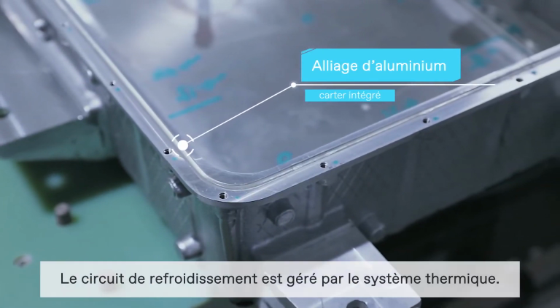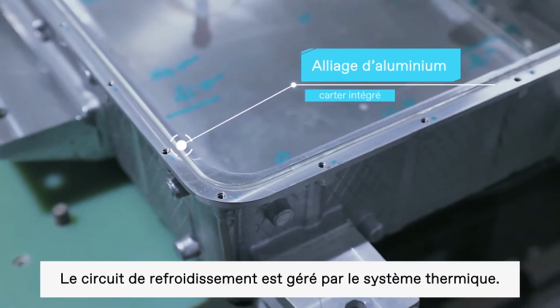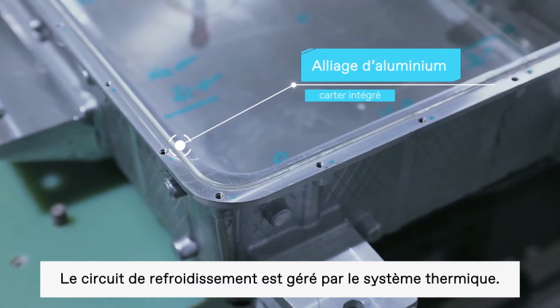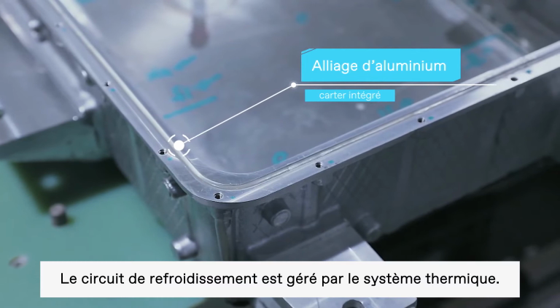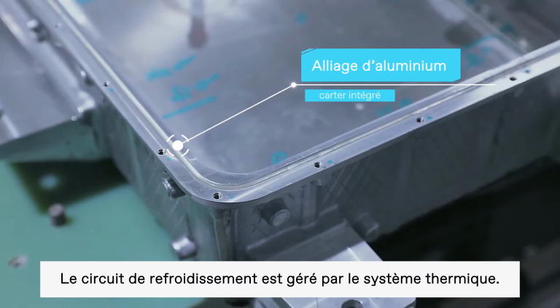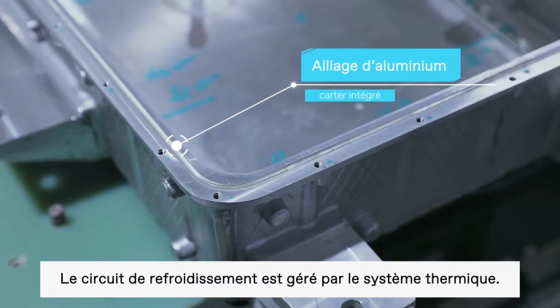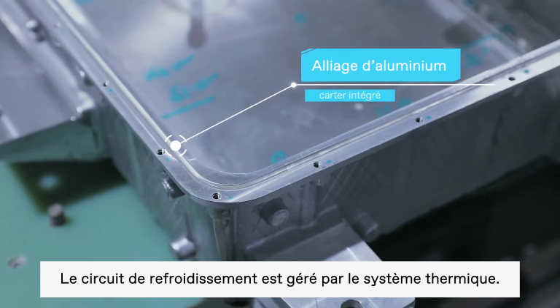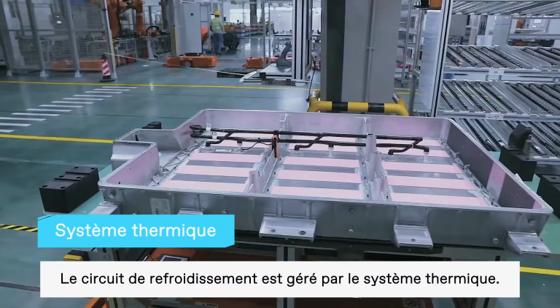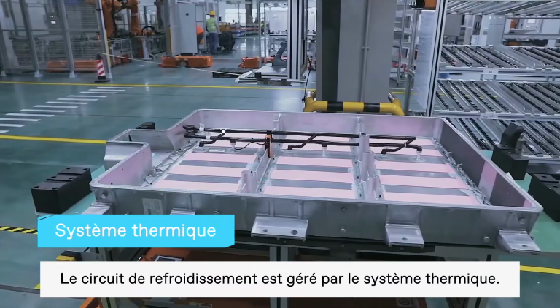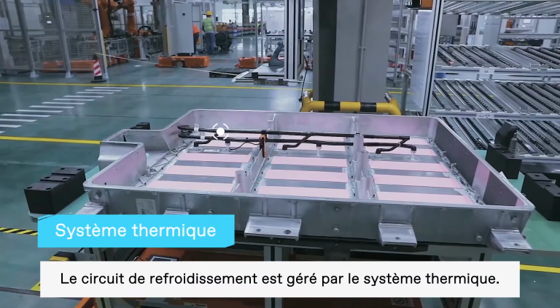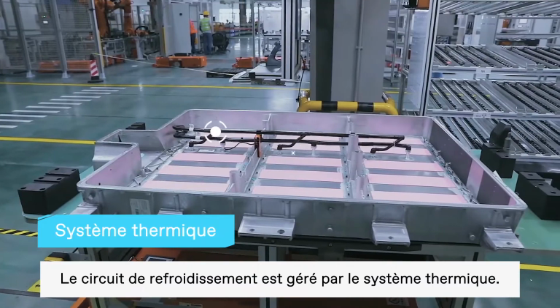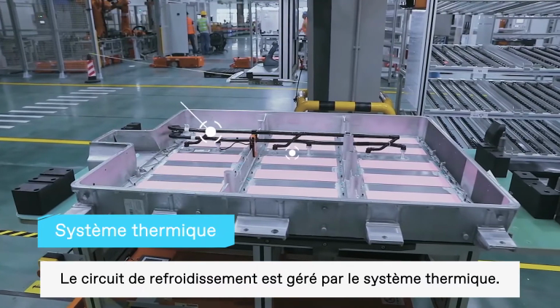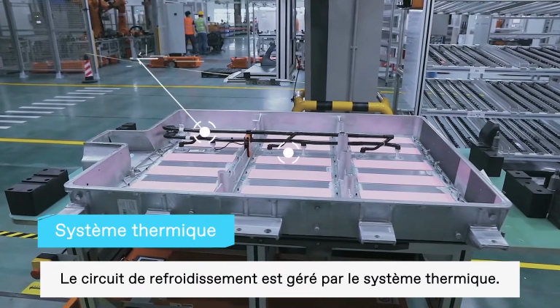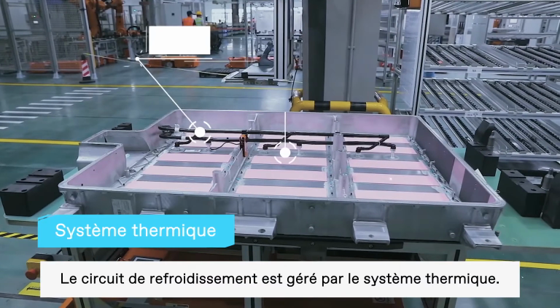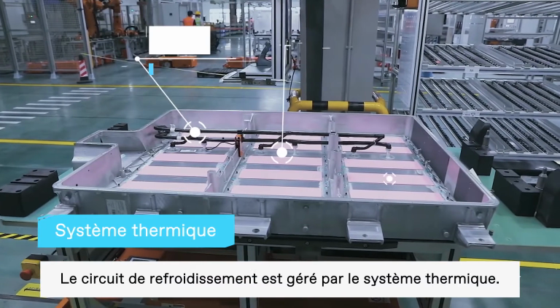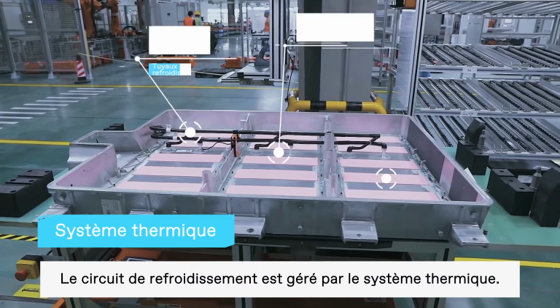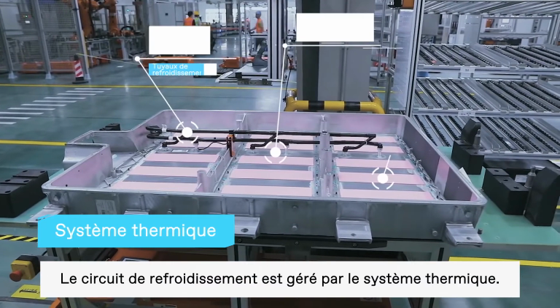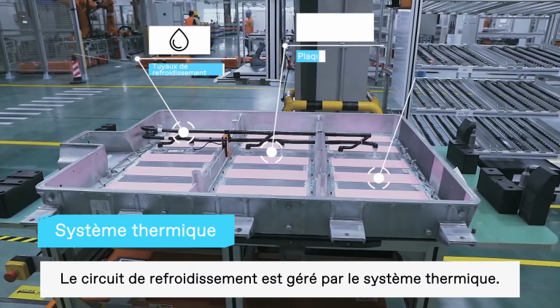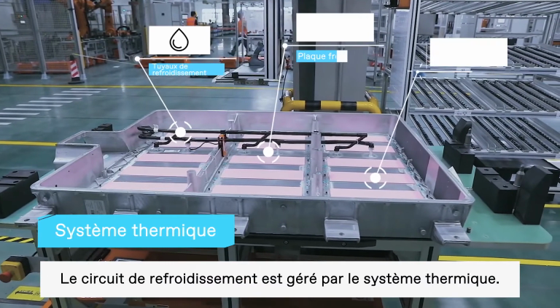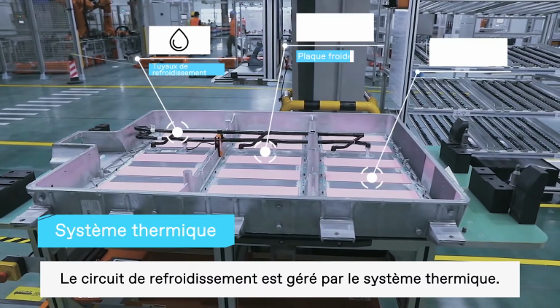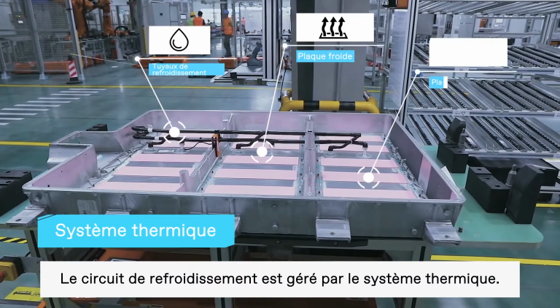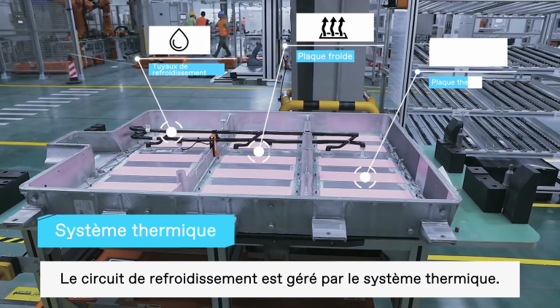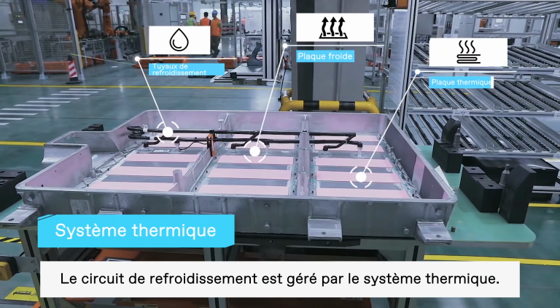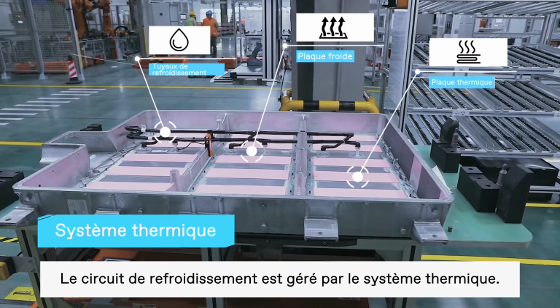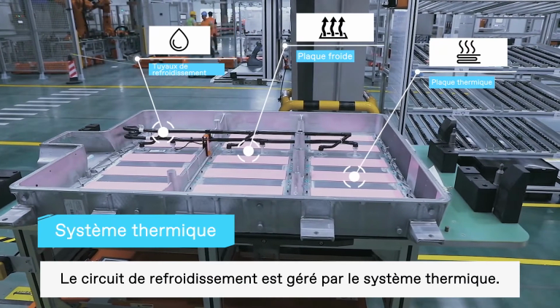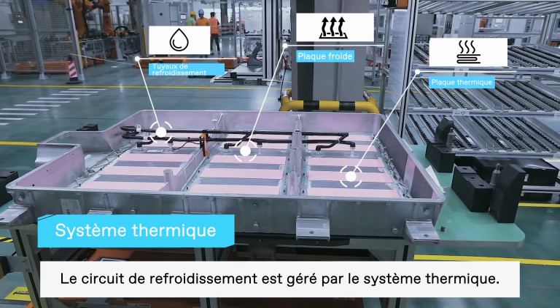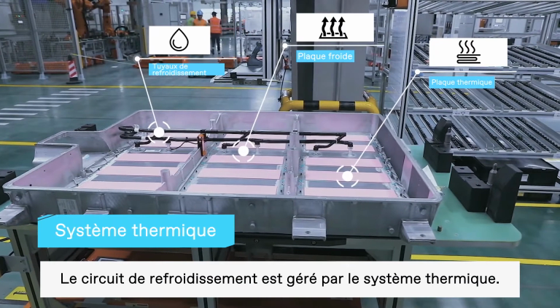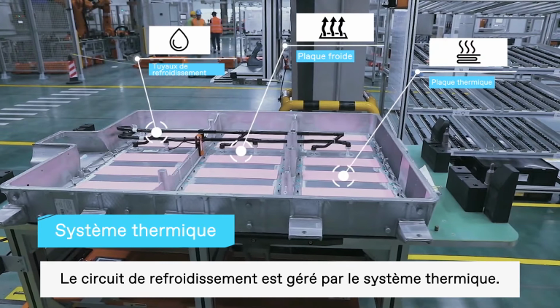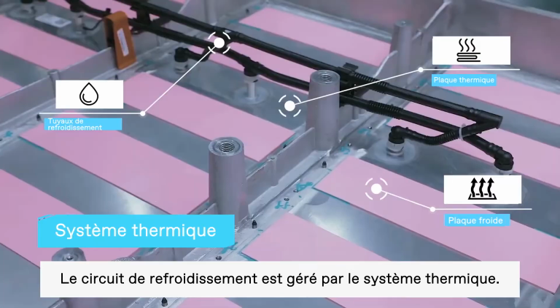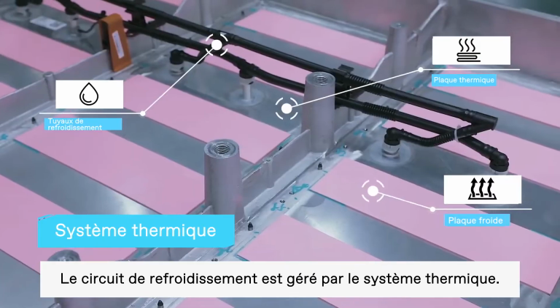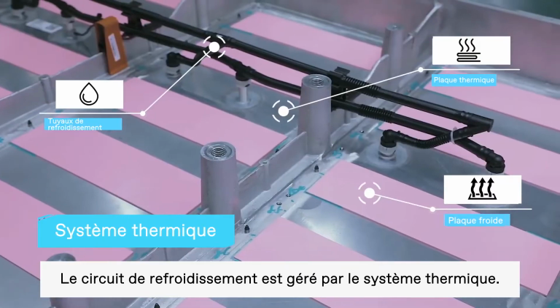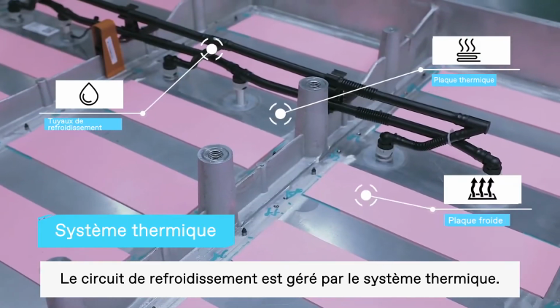Next, the coolant hose, cold plate, and thermal pad are combined into the thermal management system.